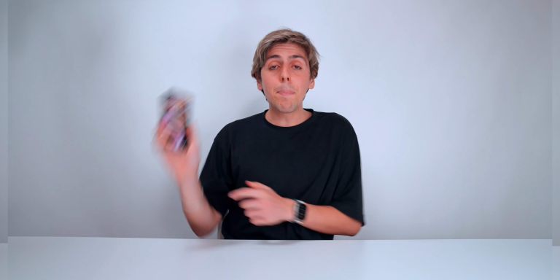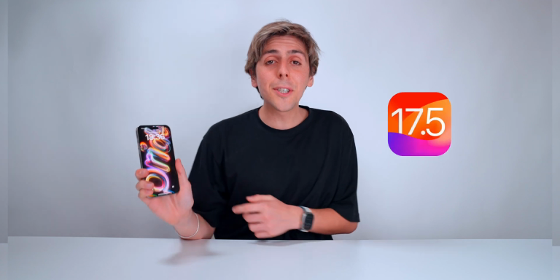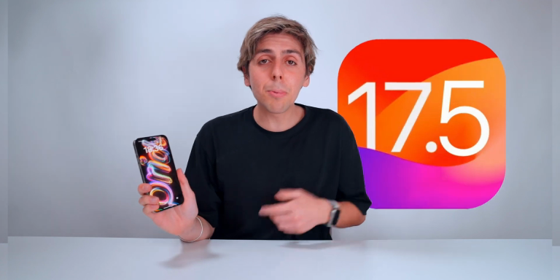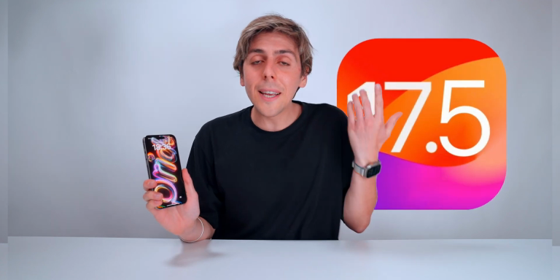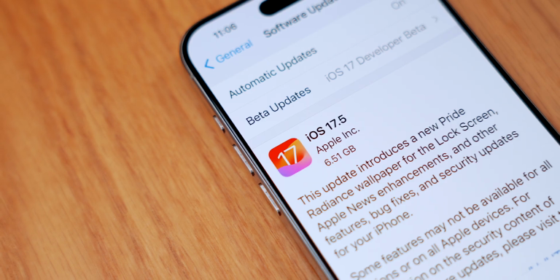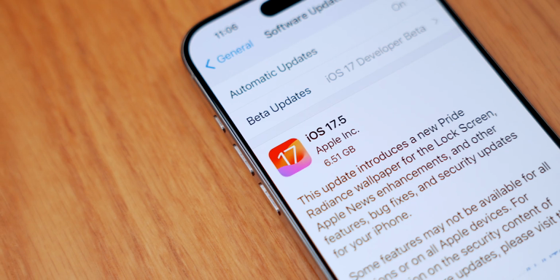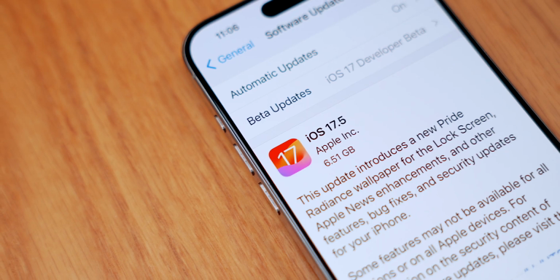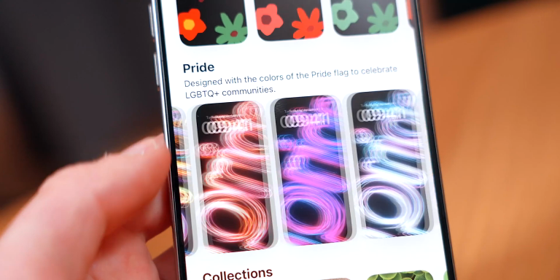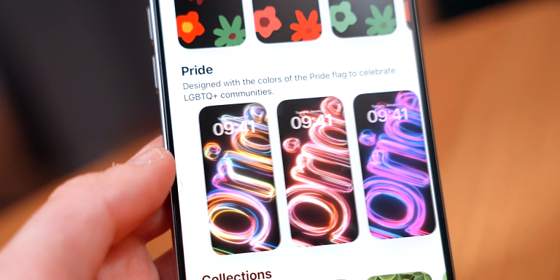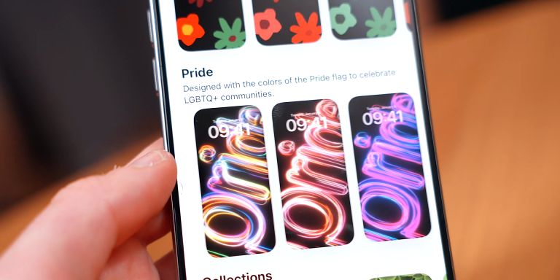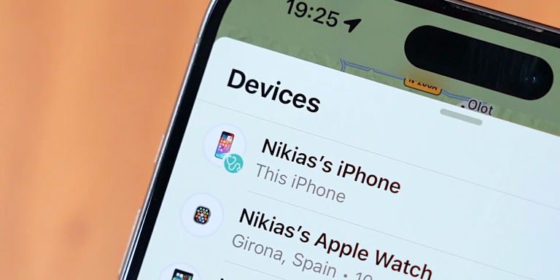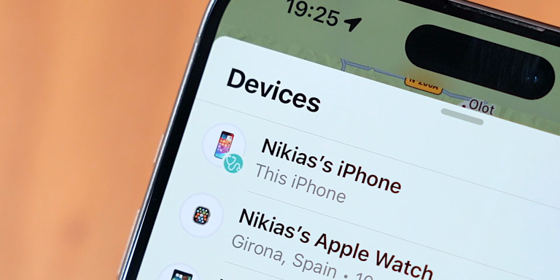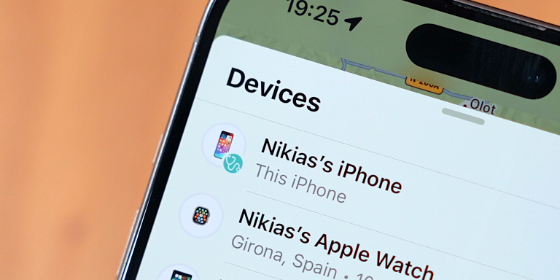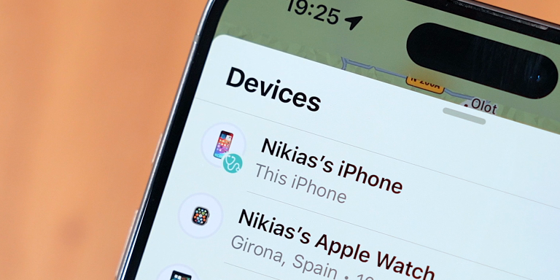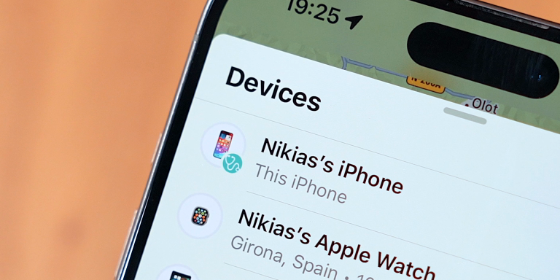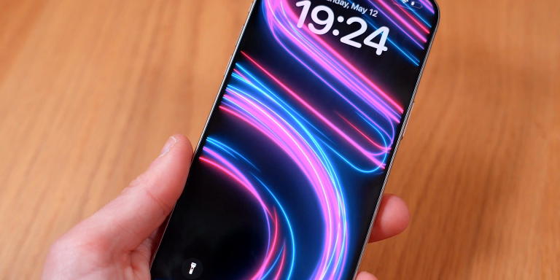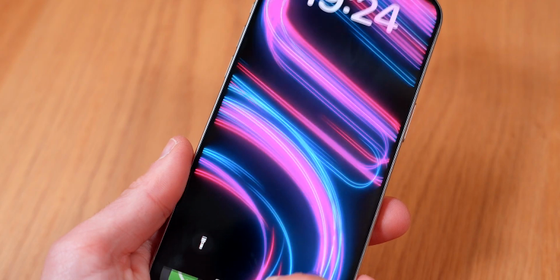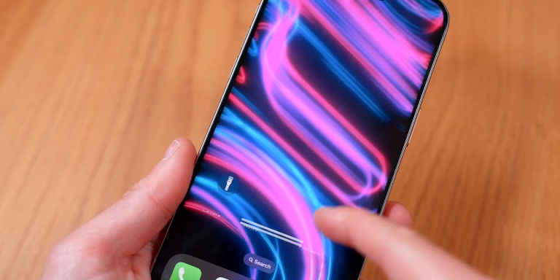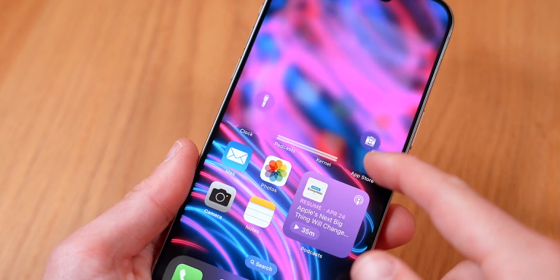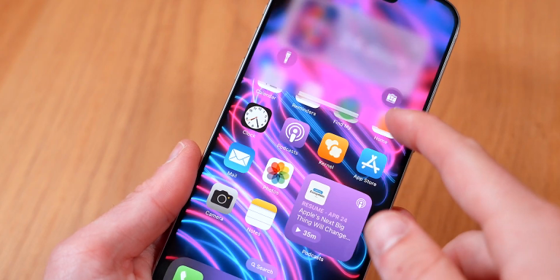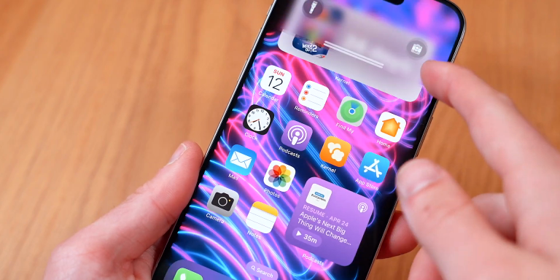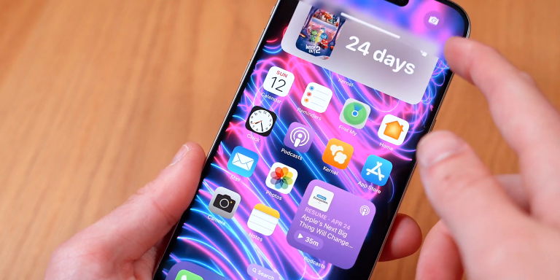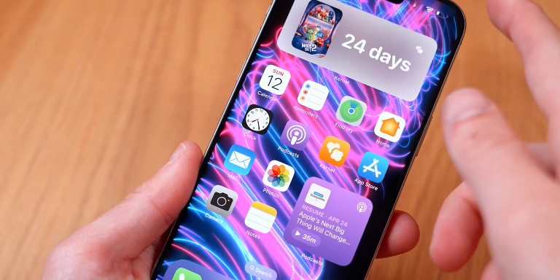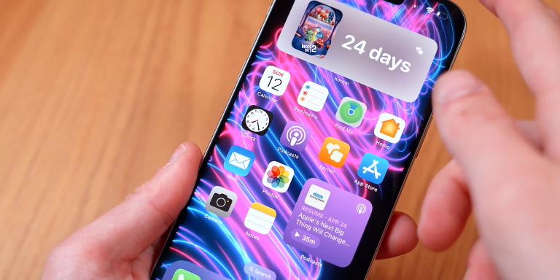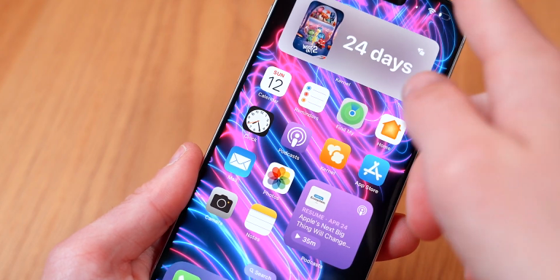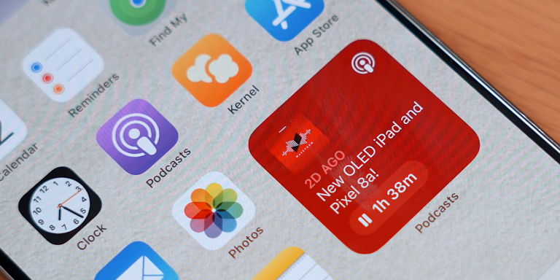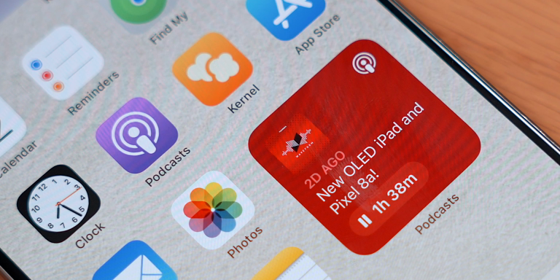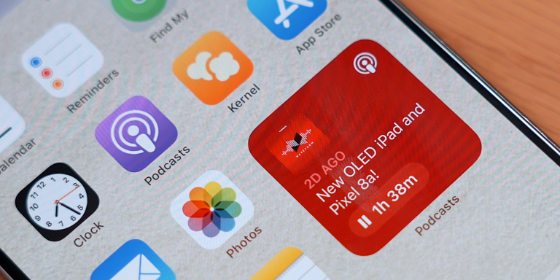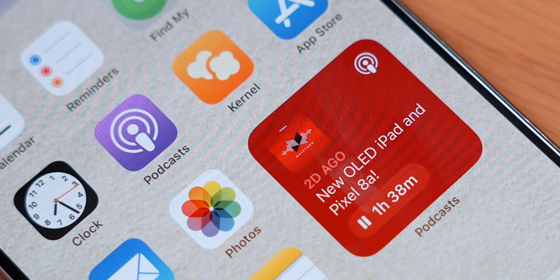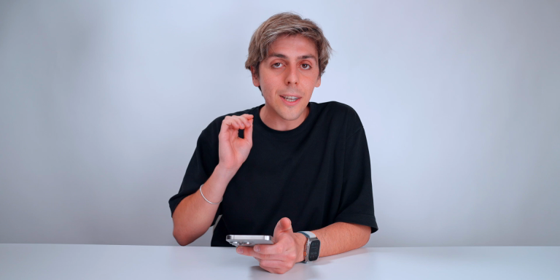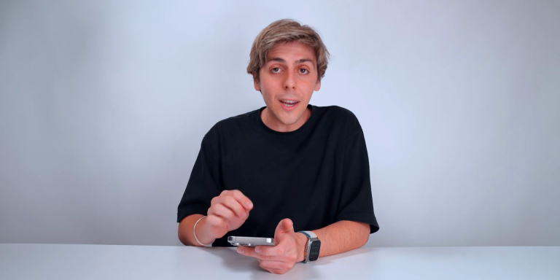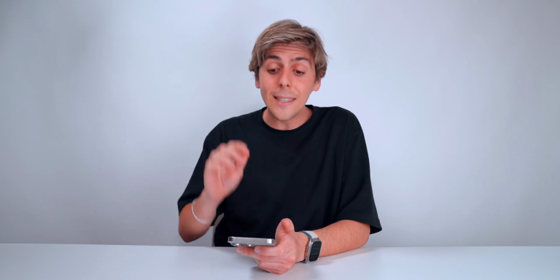Apple has just released iOS 17.5 and in this video I wanted to tell you all of my favorite new features and changes.